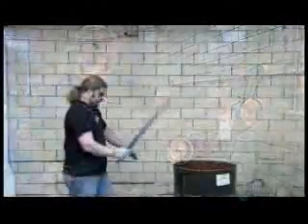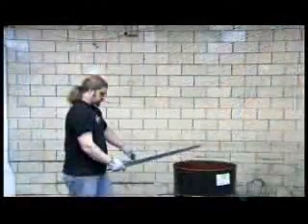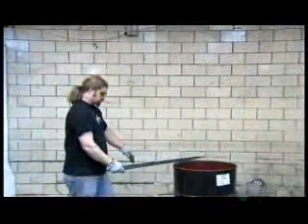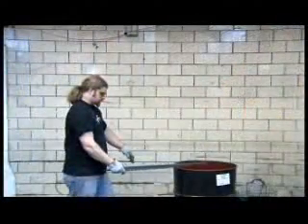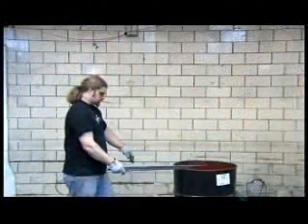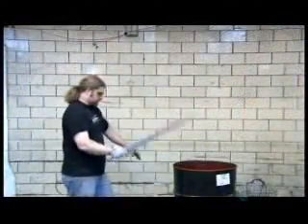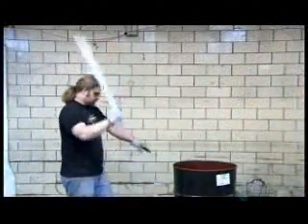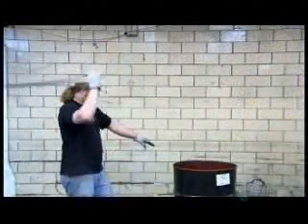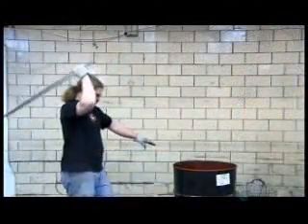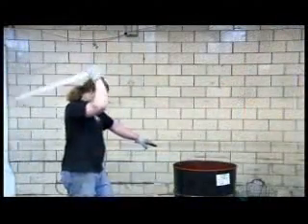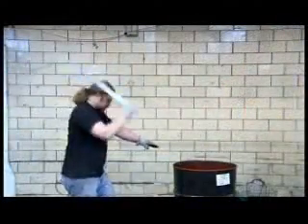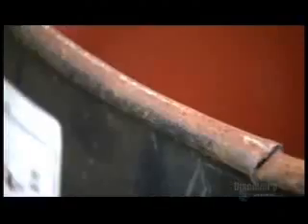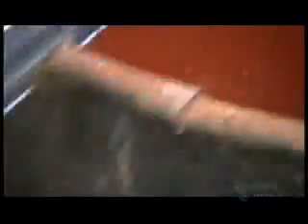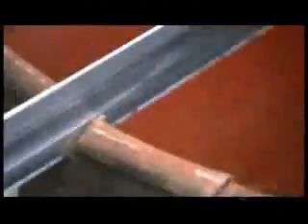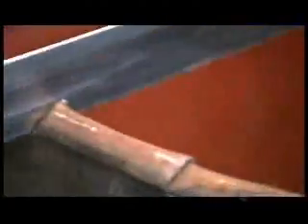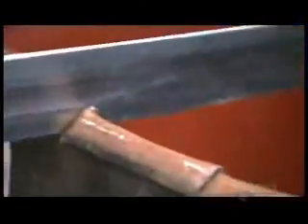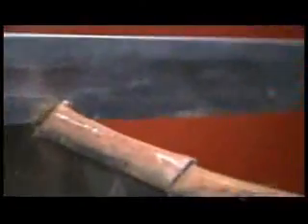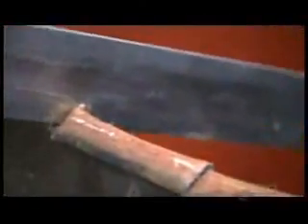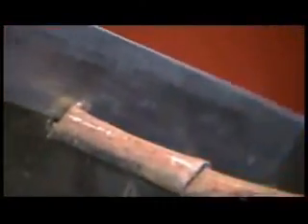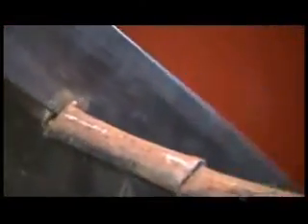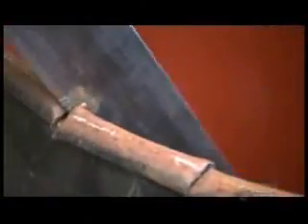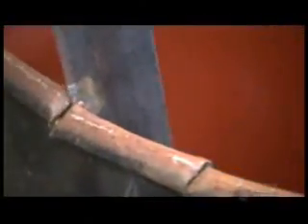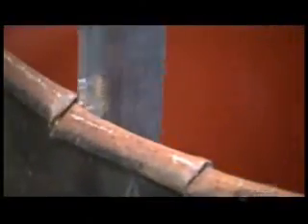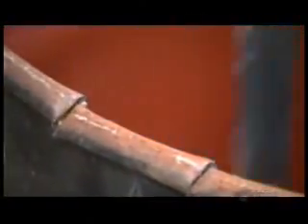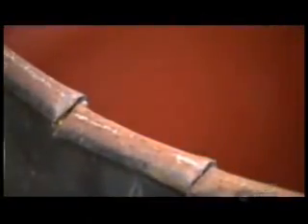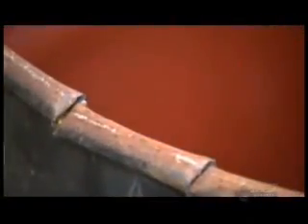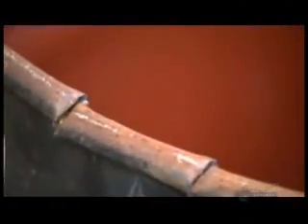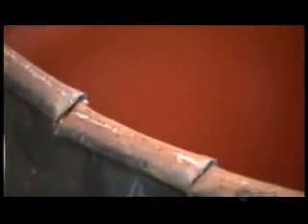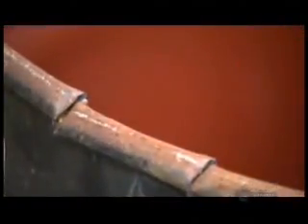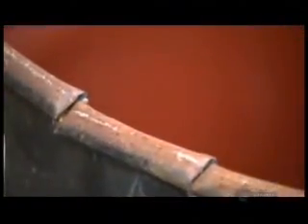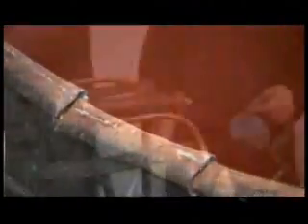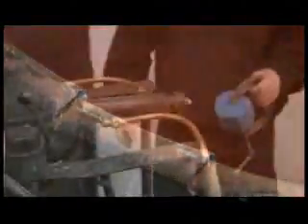To test the blade's strength, they smite a metal barrel with it. Incredibly, it doesn't chip.